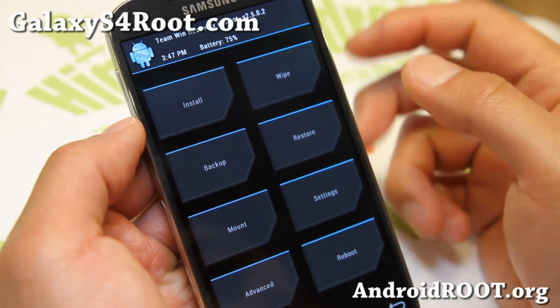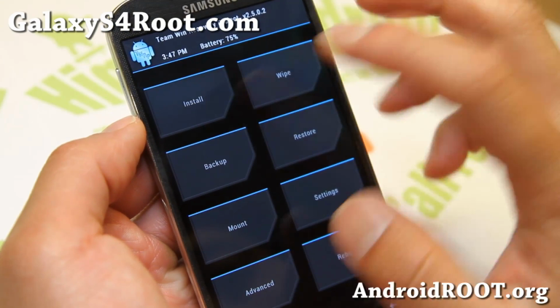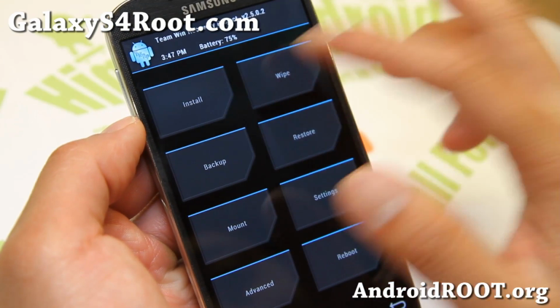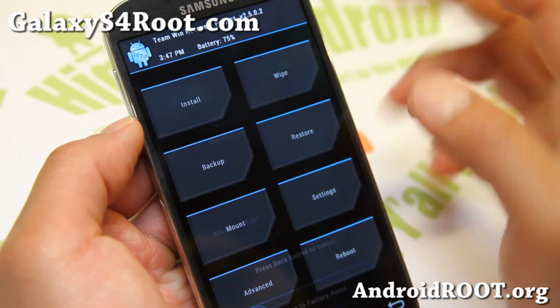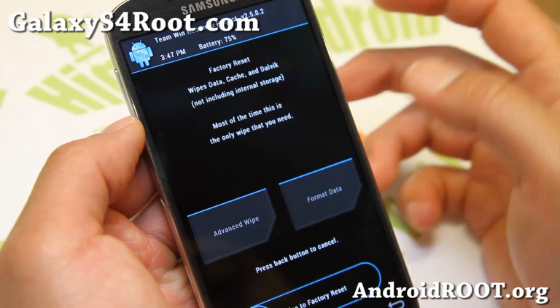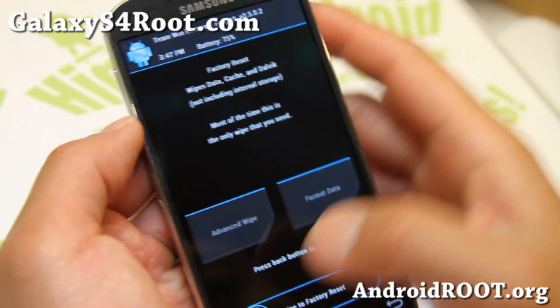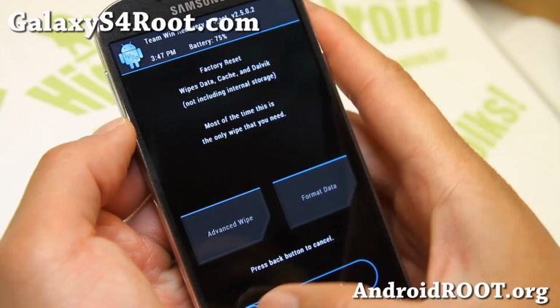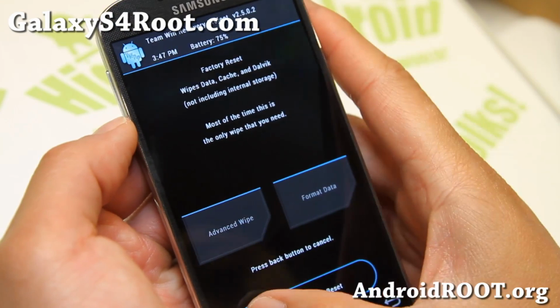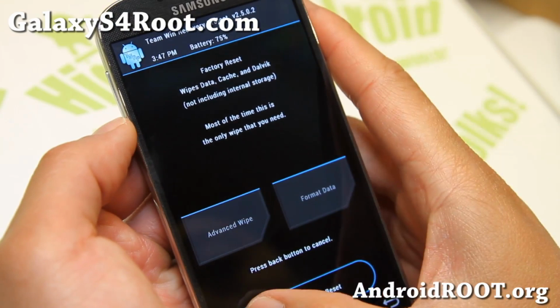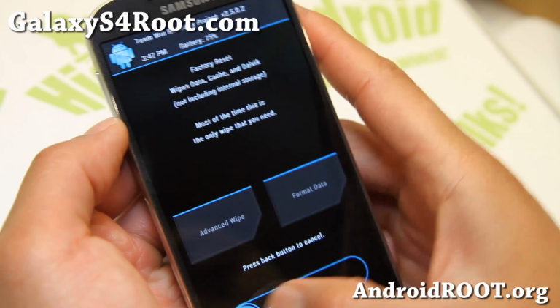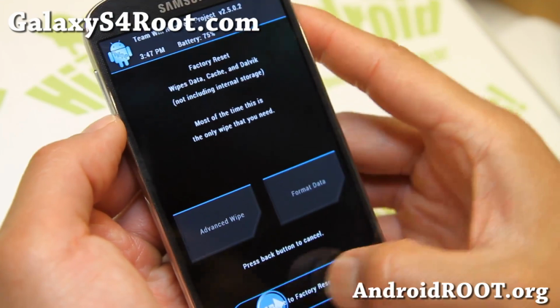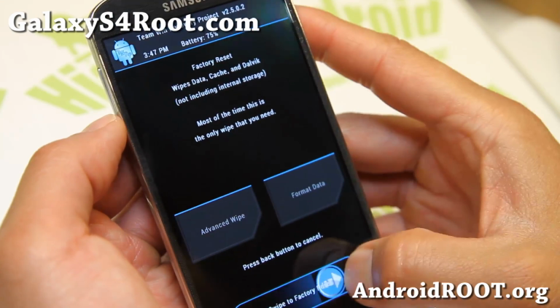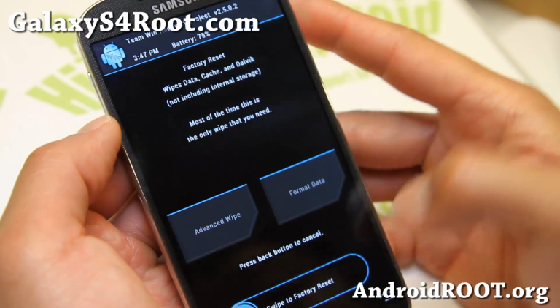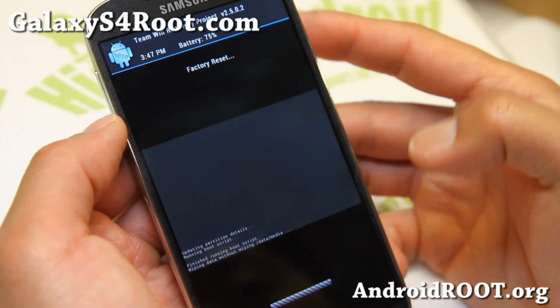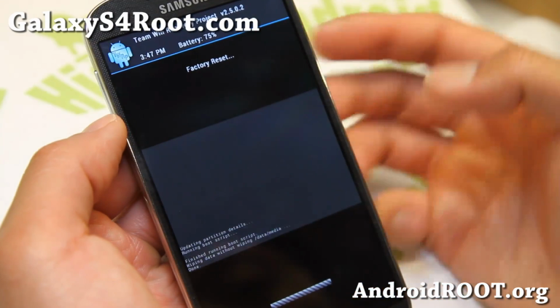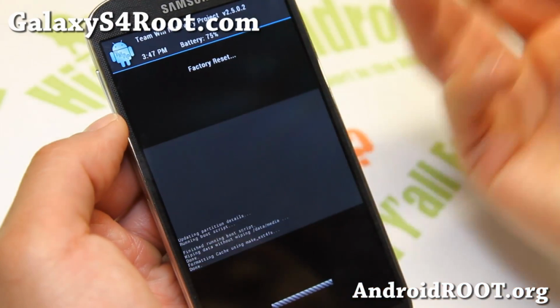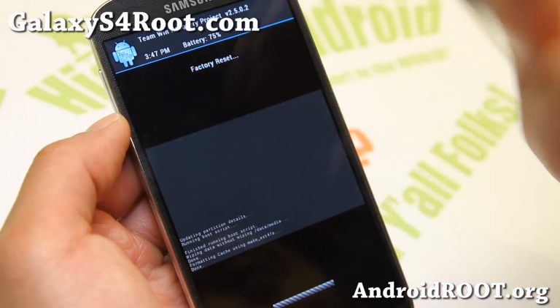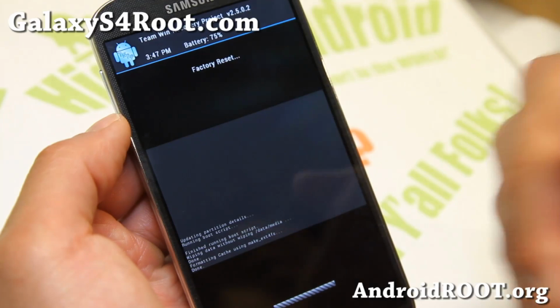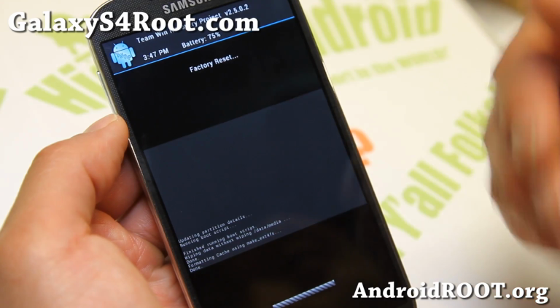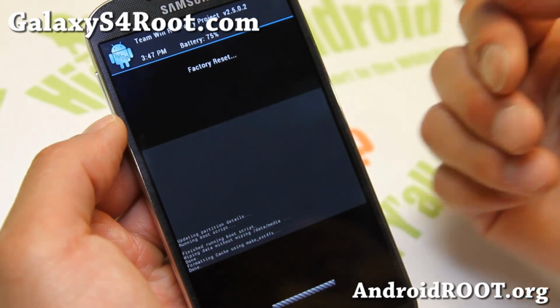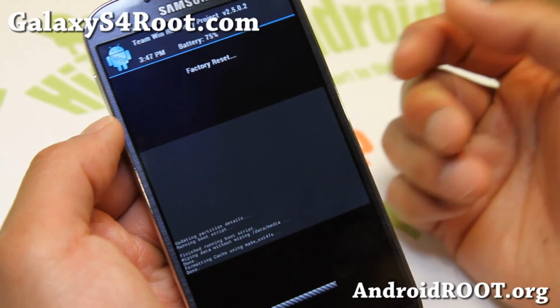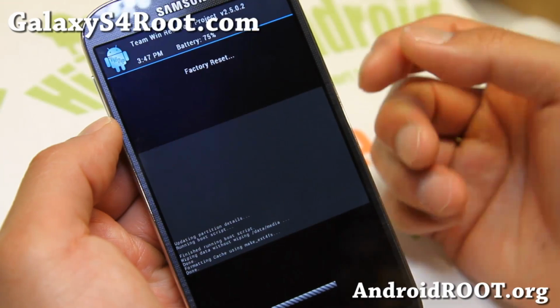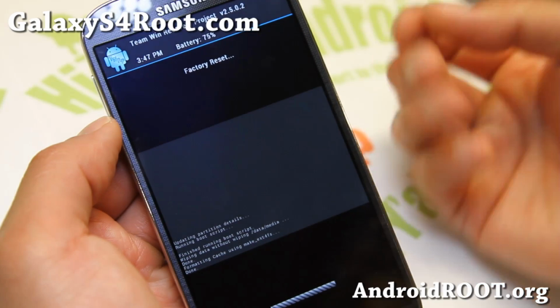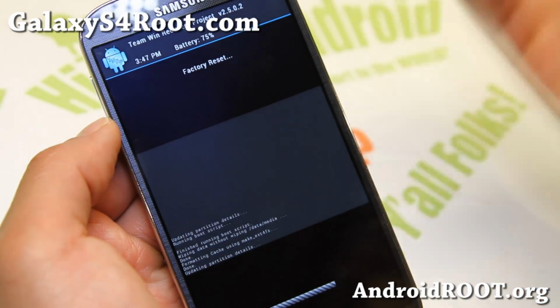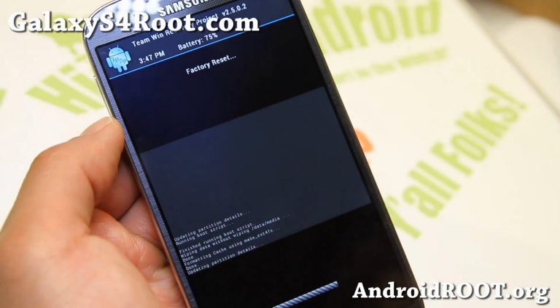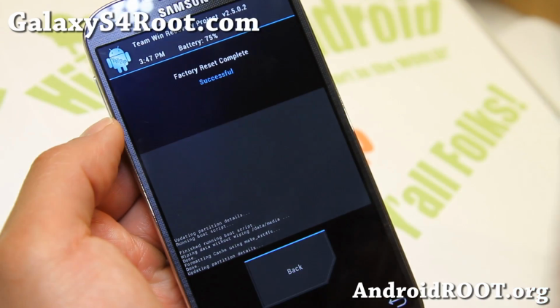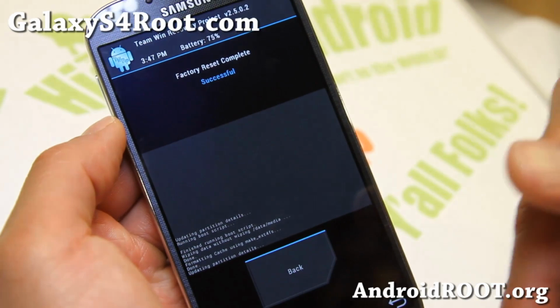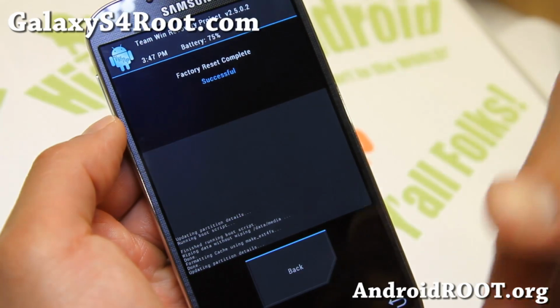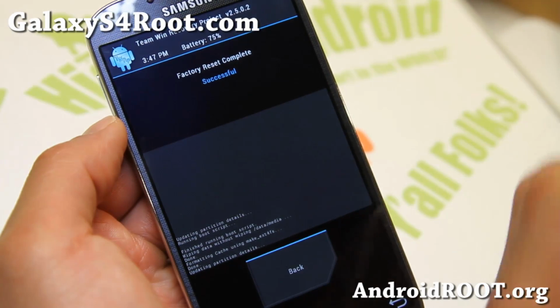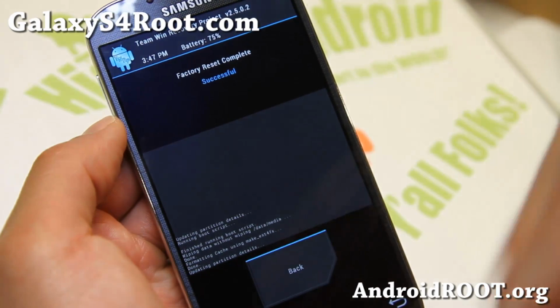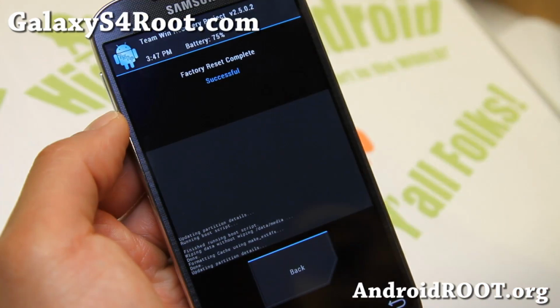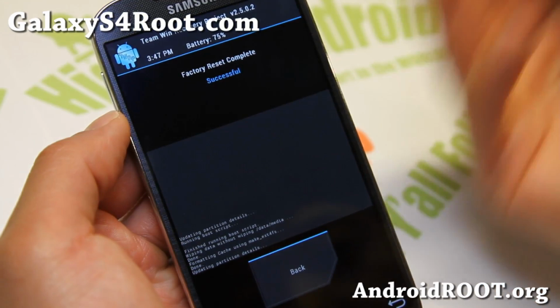Go ahead and do a wipe. Also make sure you make a backup of your ROM just in case you want to go back if something goes wrong.